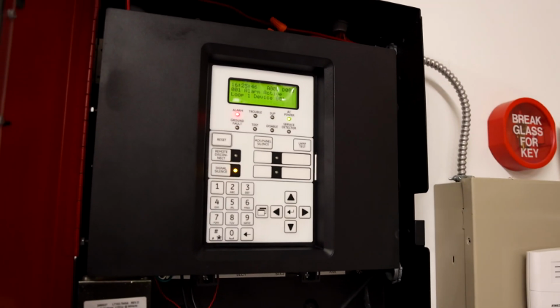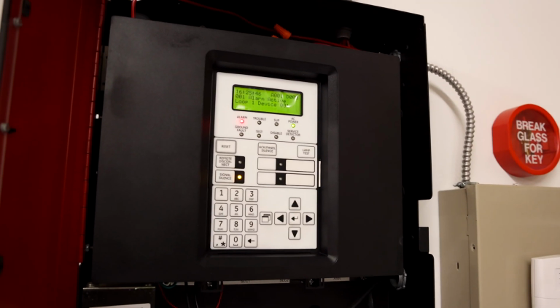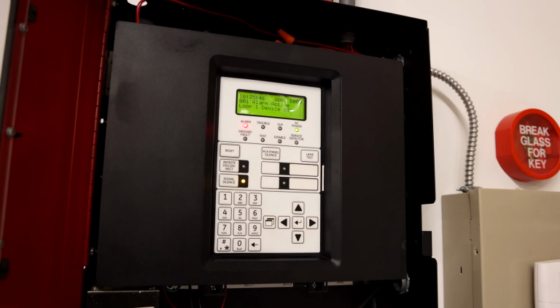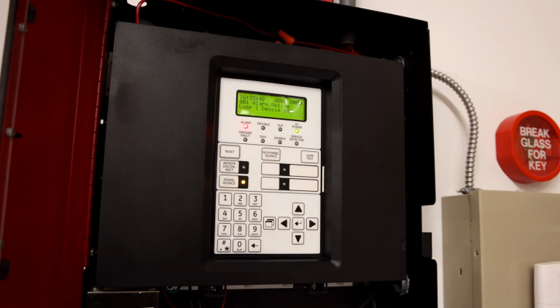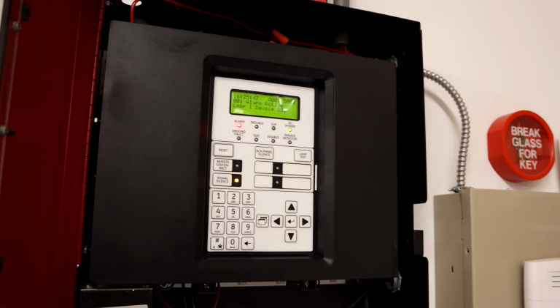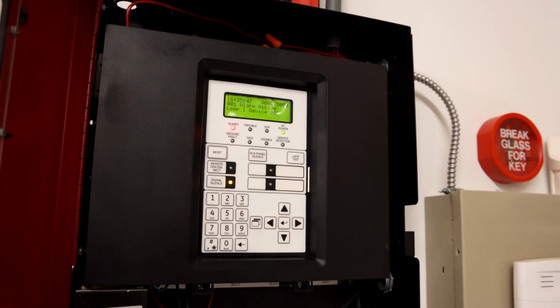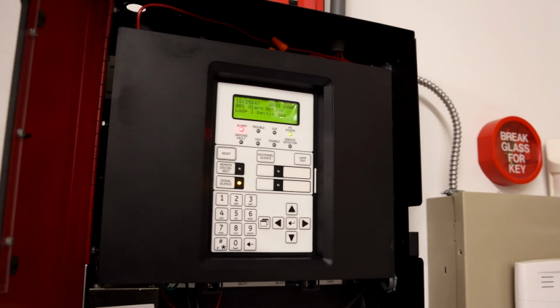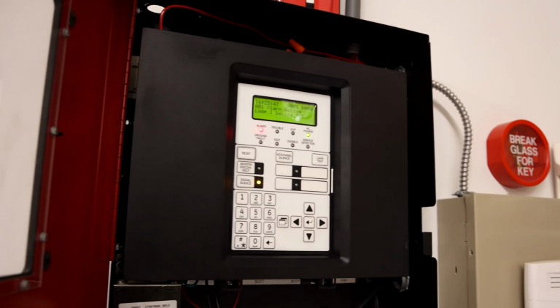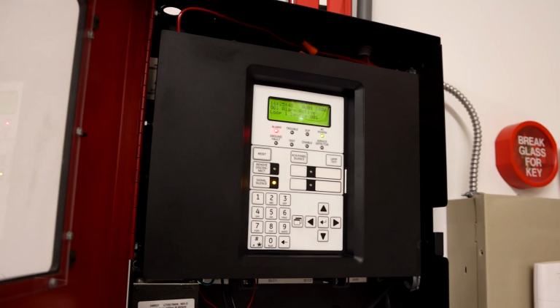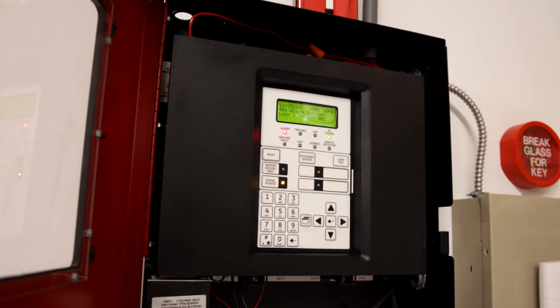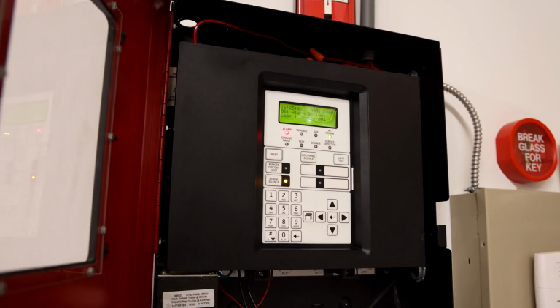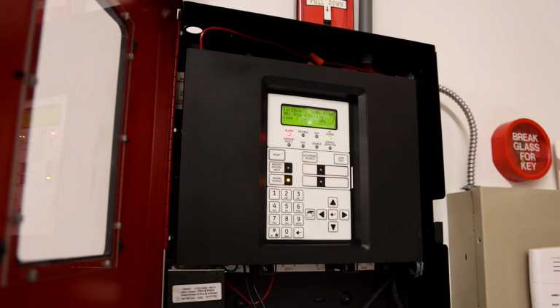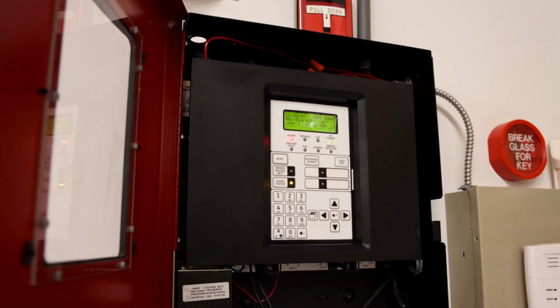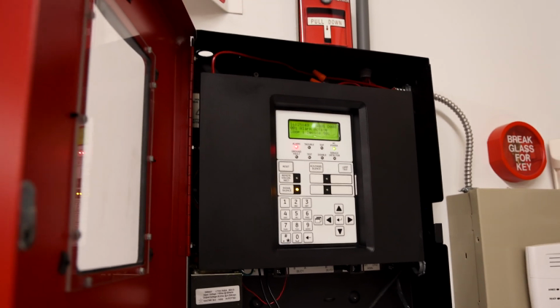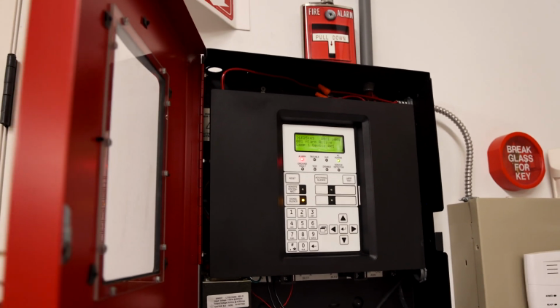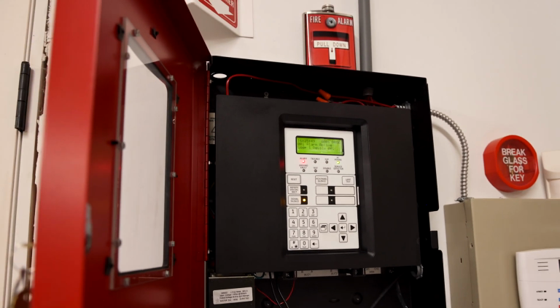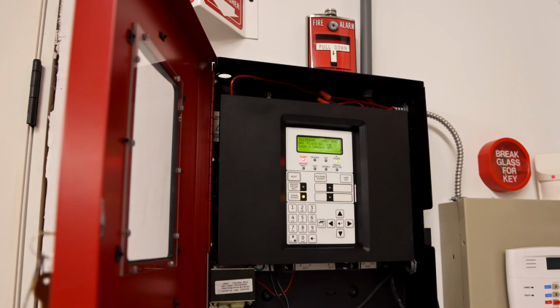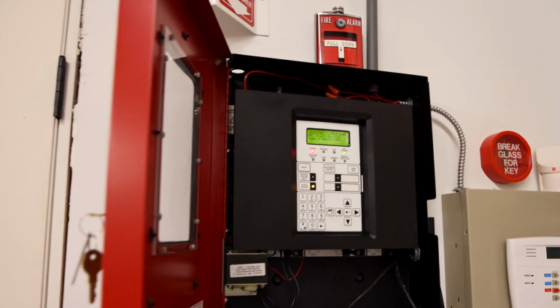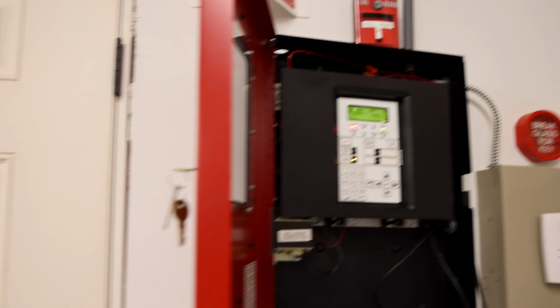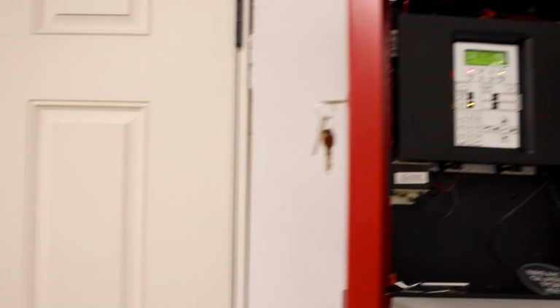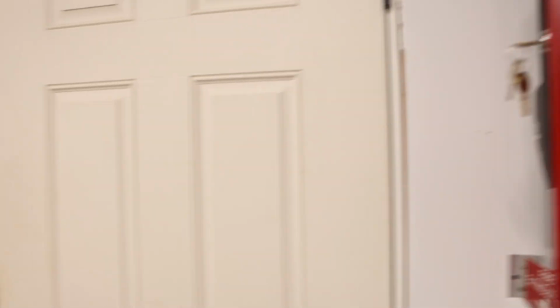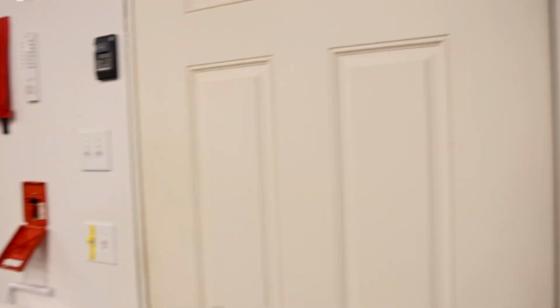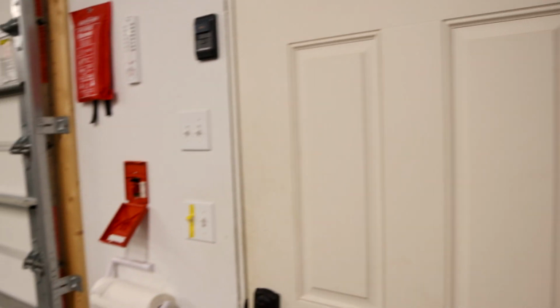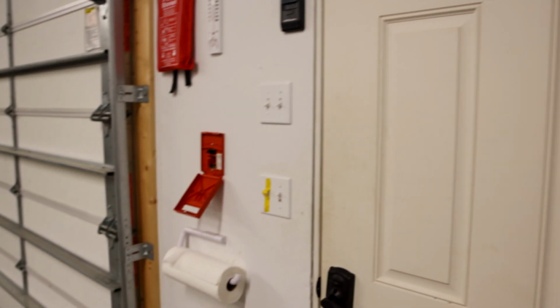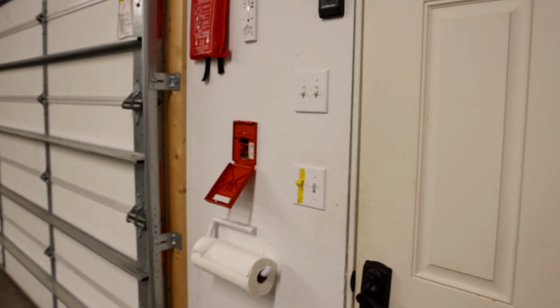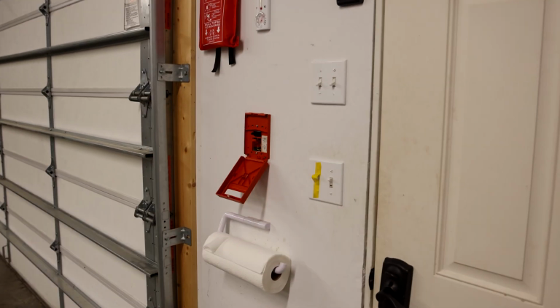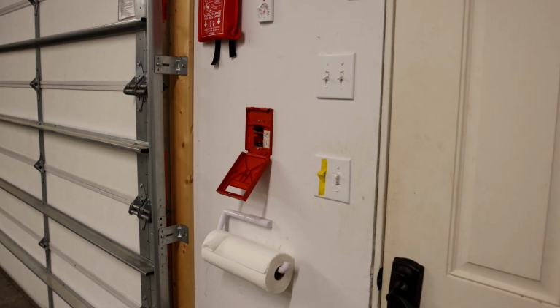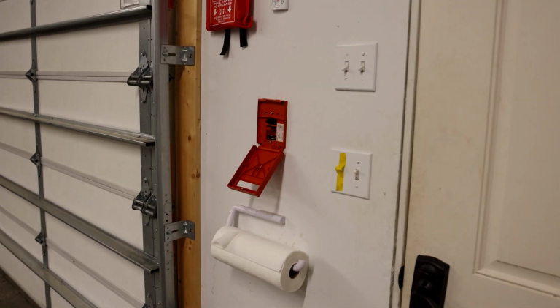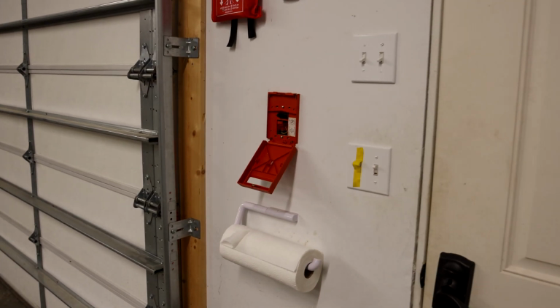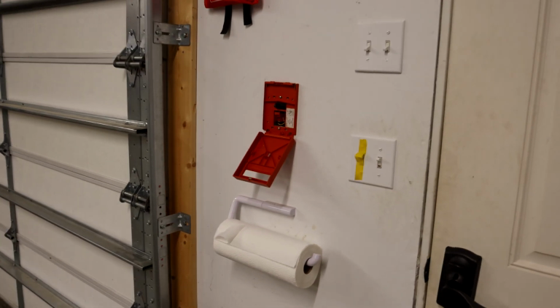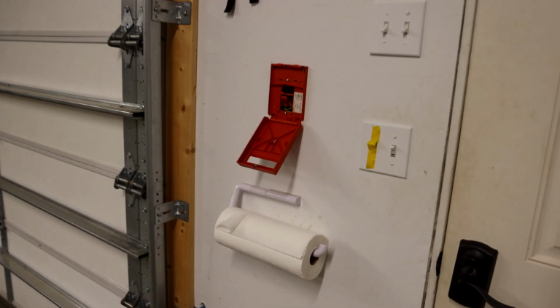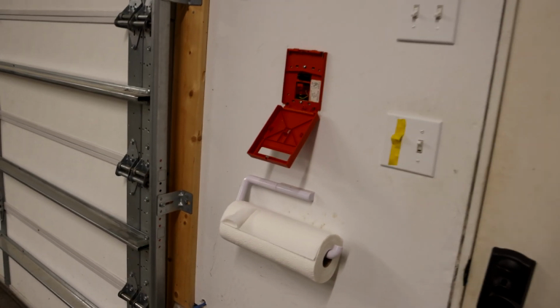Alright, the system has been silenced. Let's go ahead and reset the pull station.